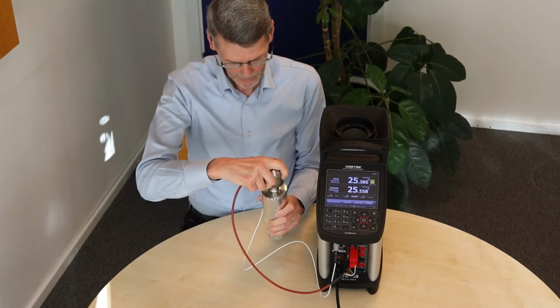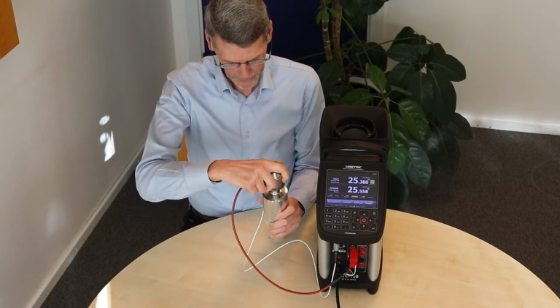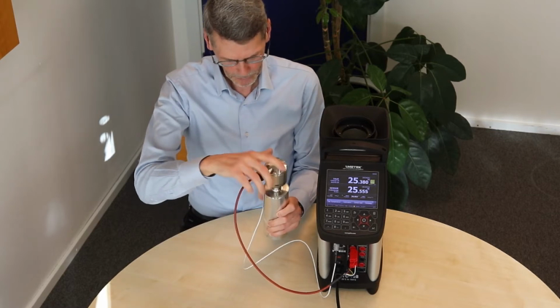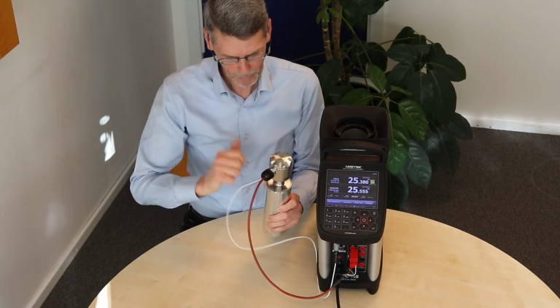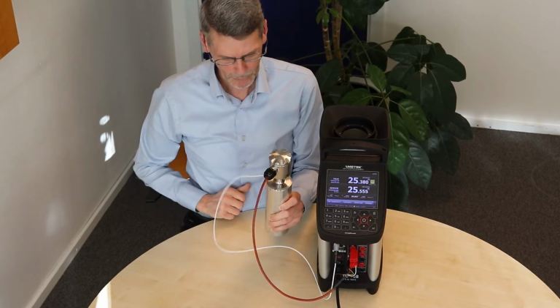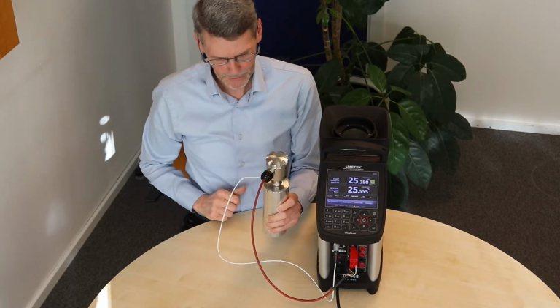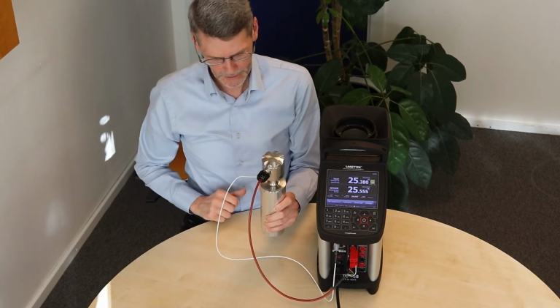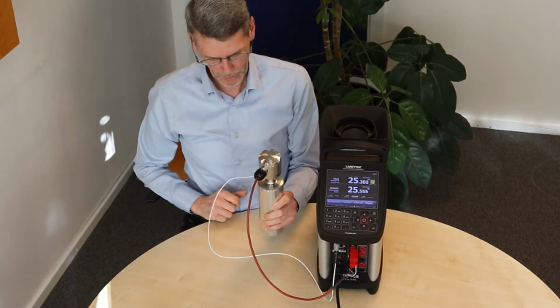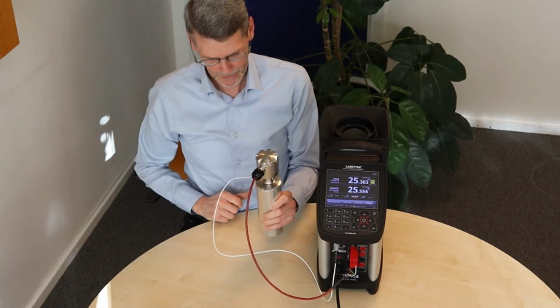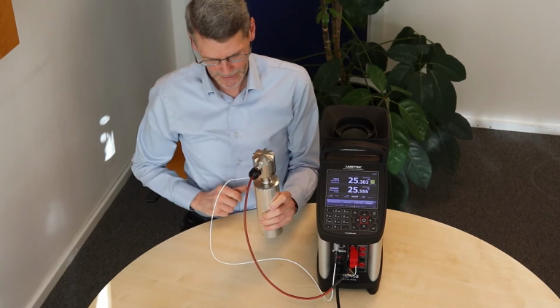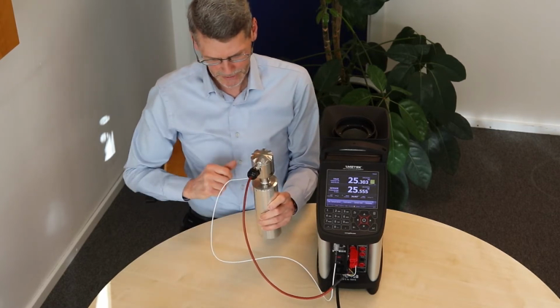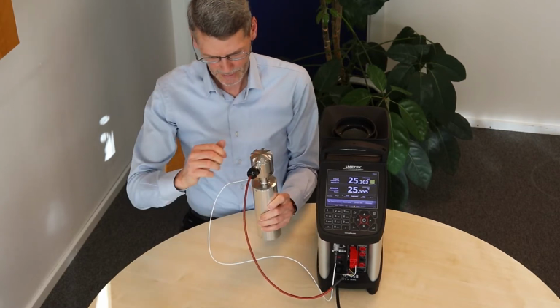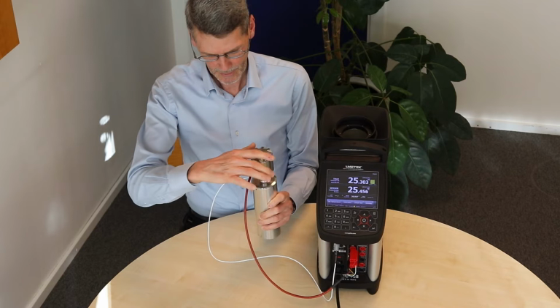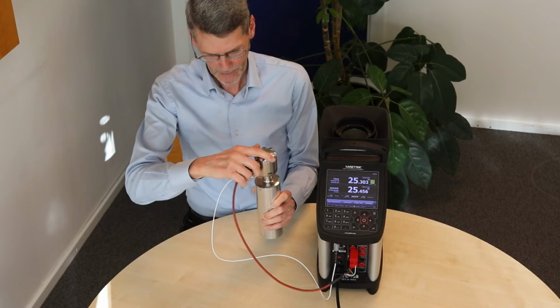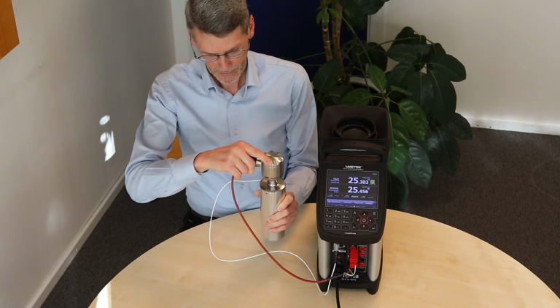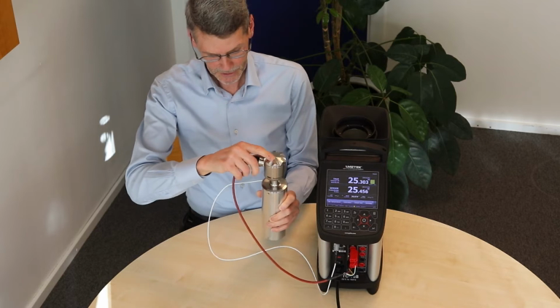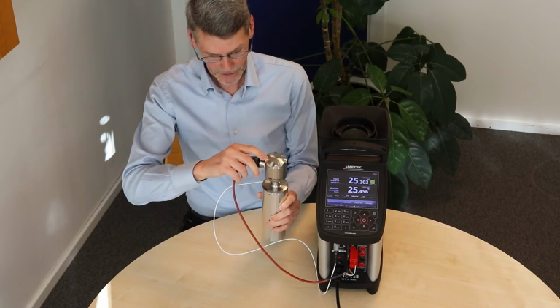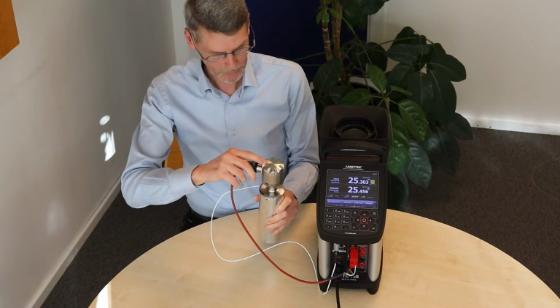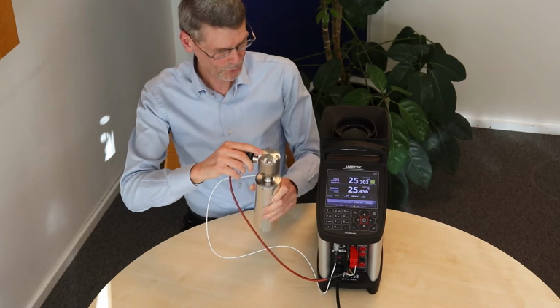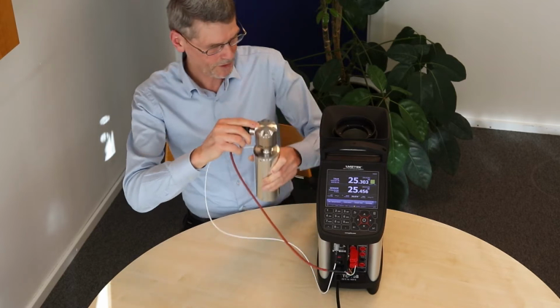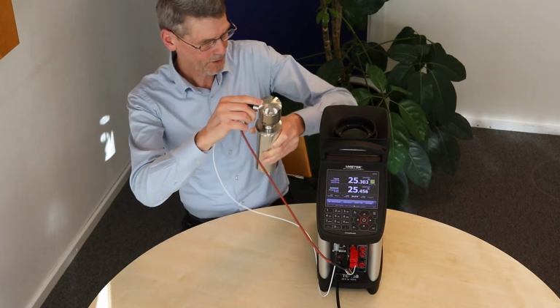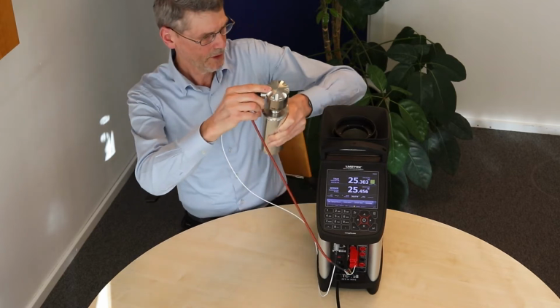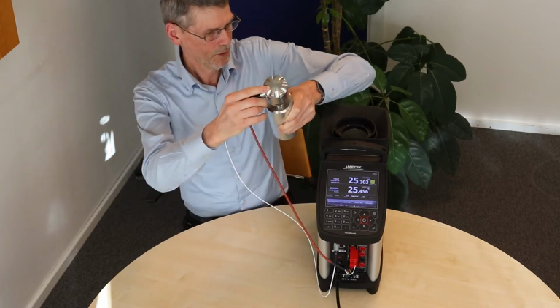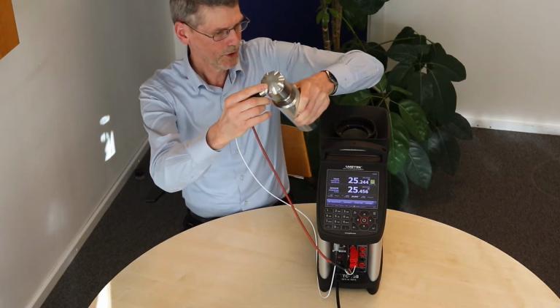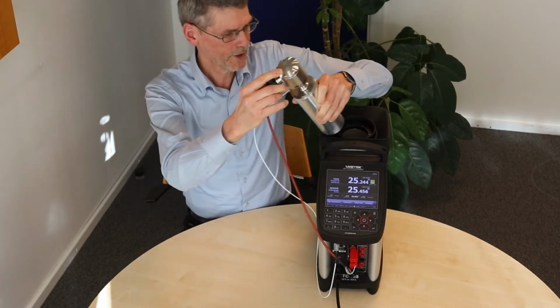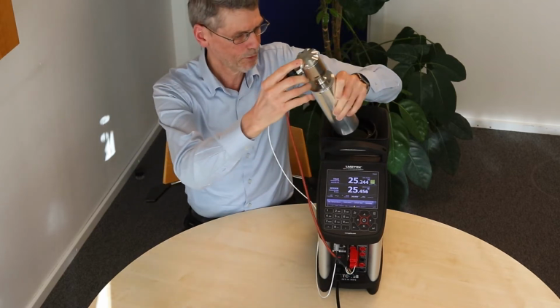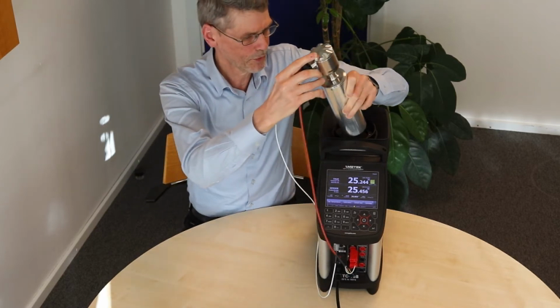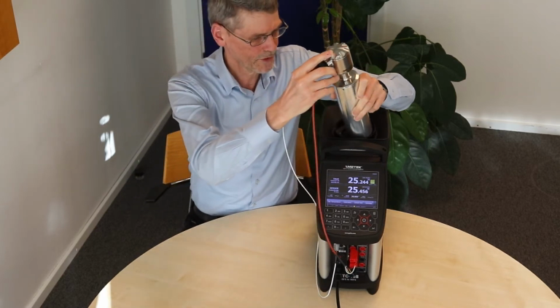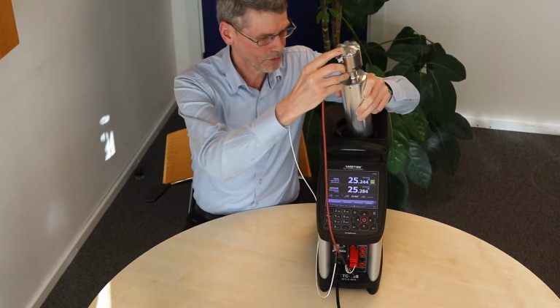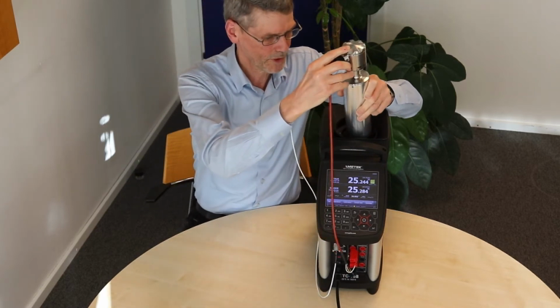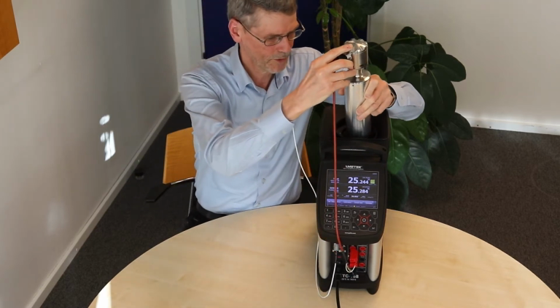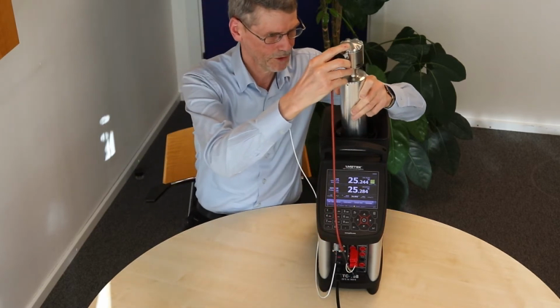Then we mount the sensor under test. The system is ready and we can now put it into the calibrator.